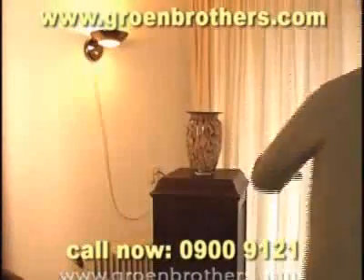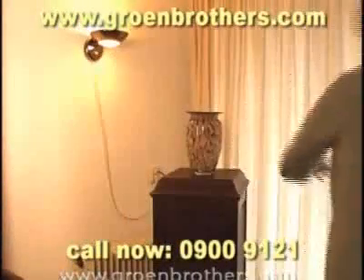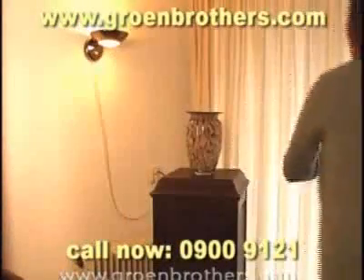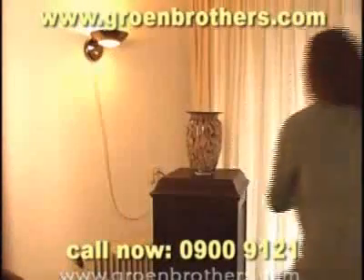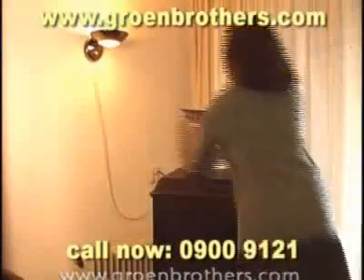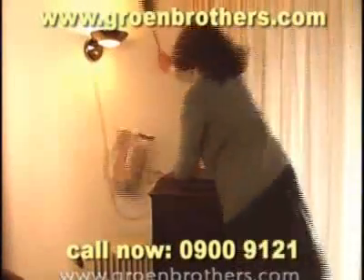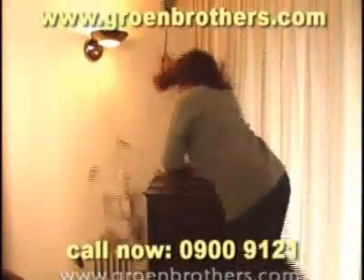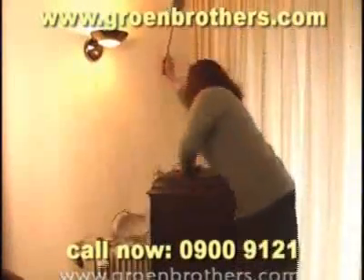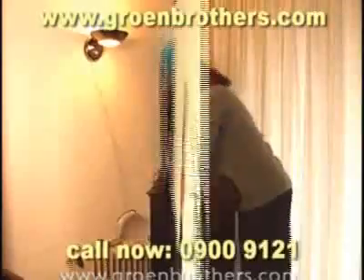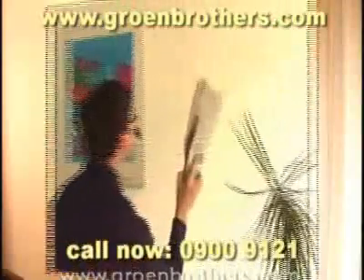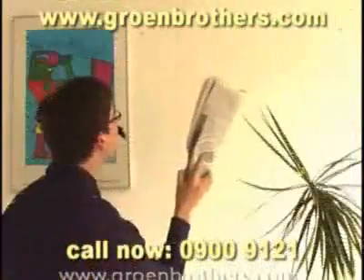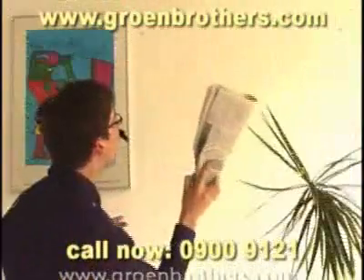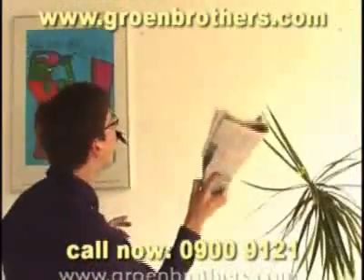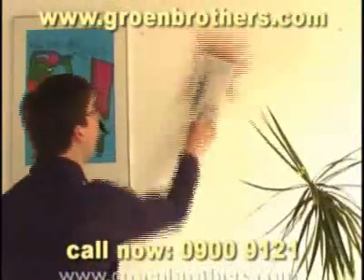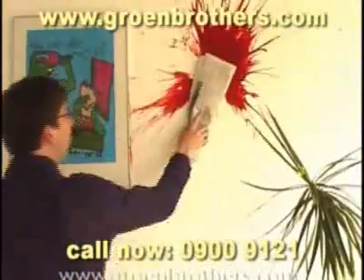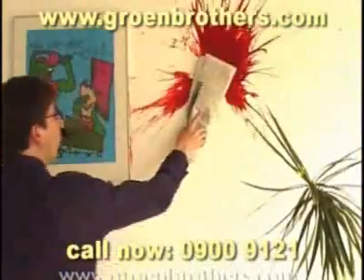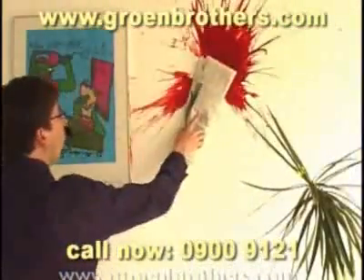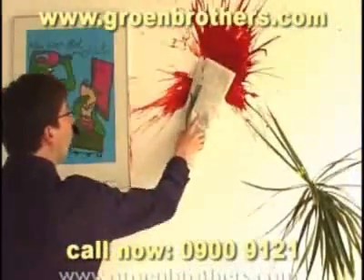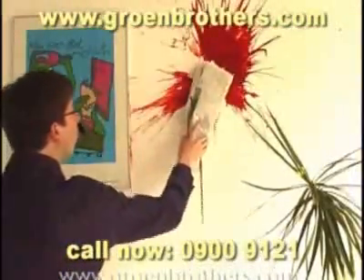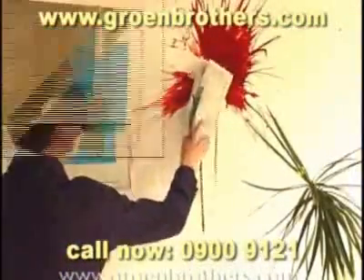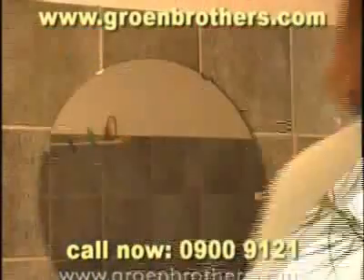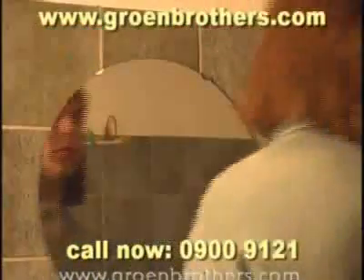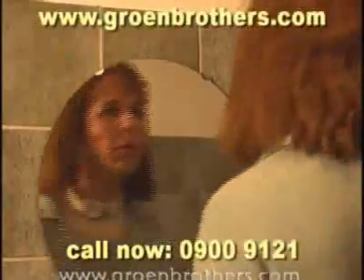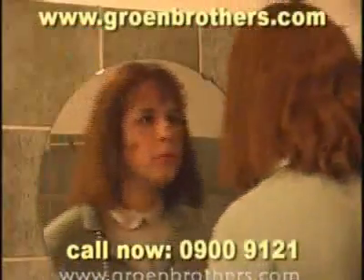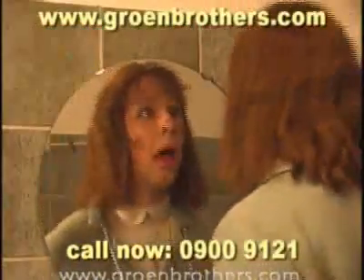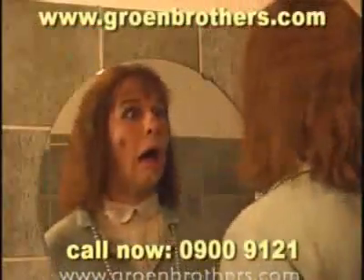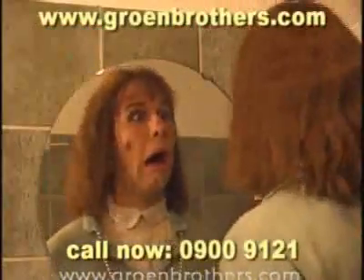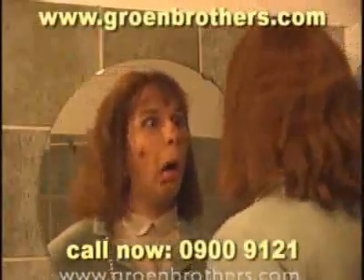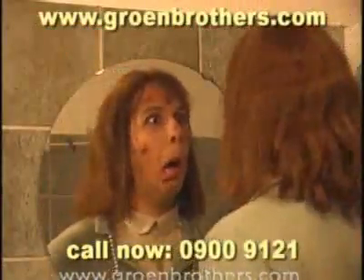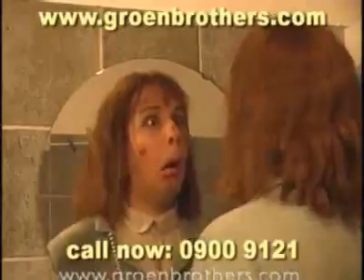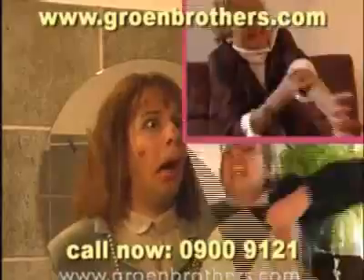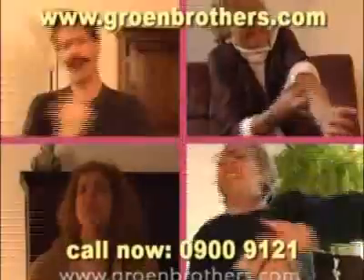Chasing mosquitoes all over your house? Bloody stains on the wall? Waking up in the morning with 20 mosquito bites?